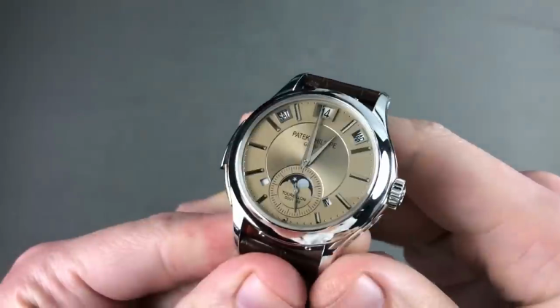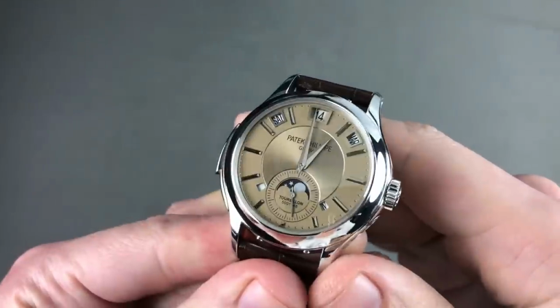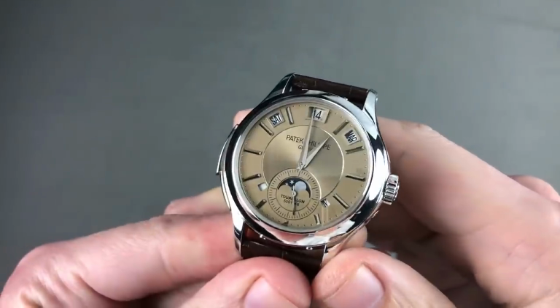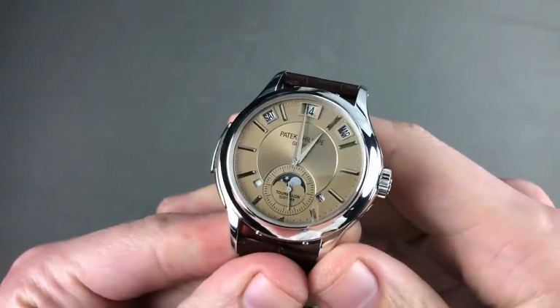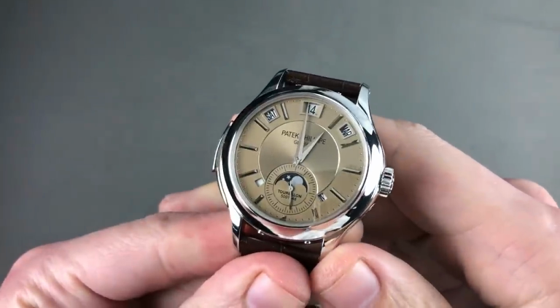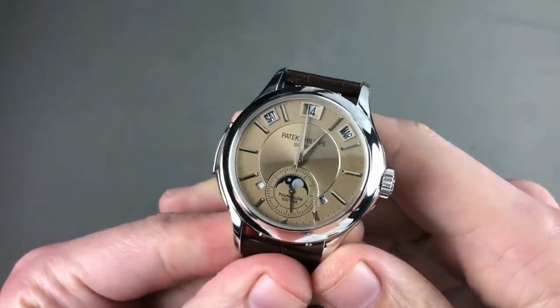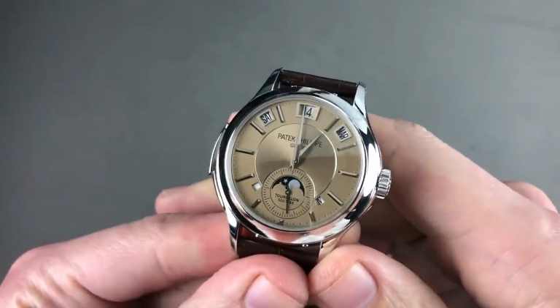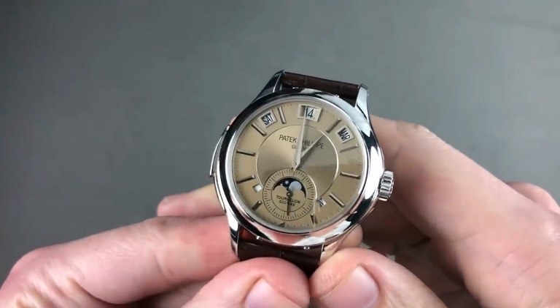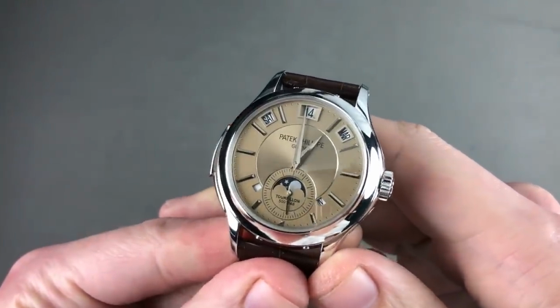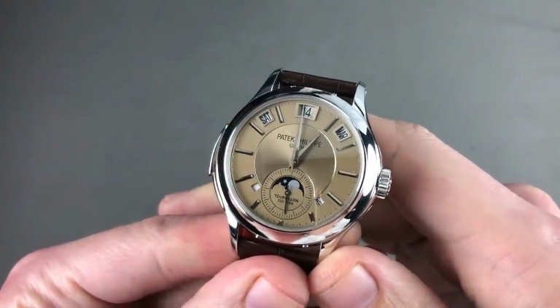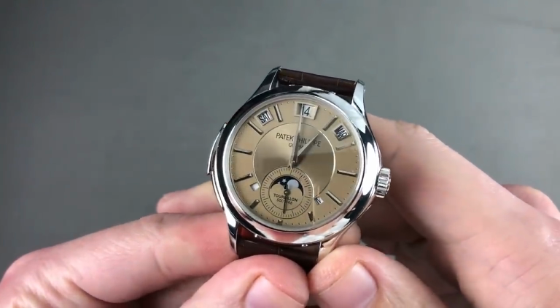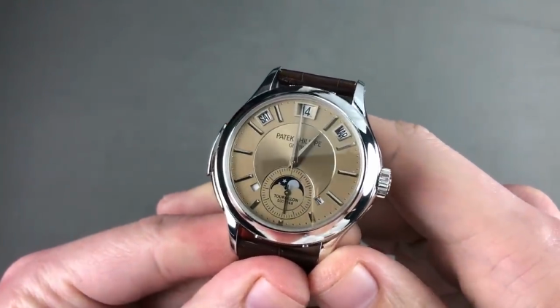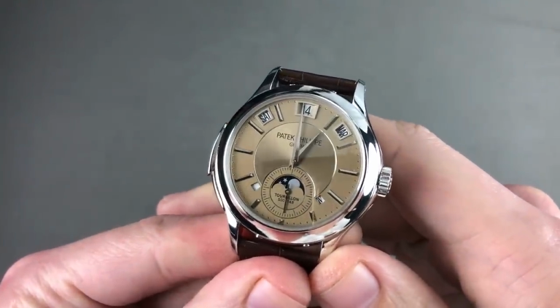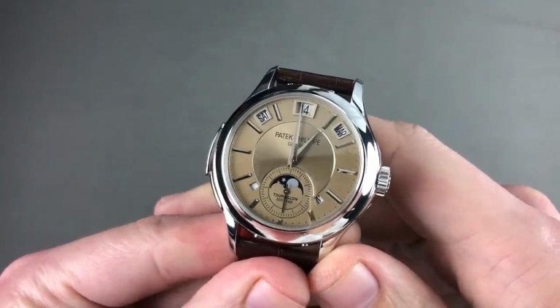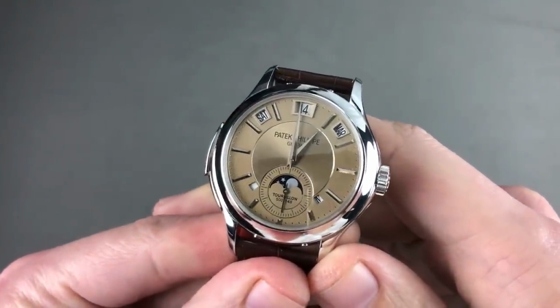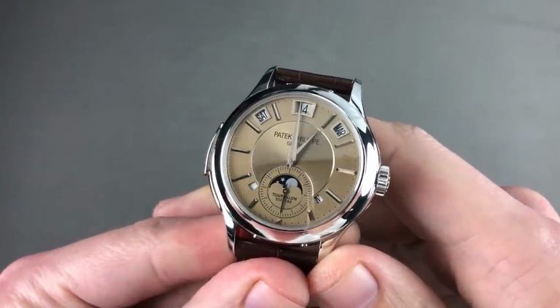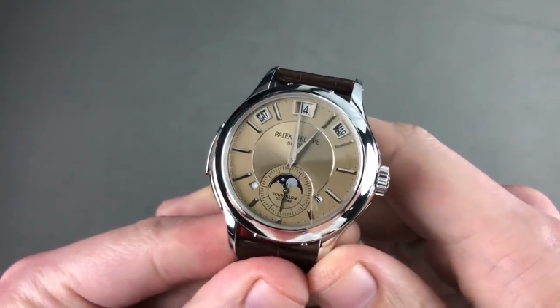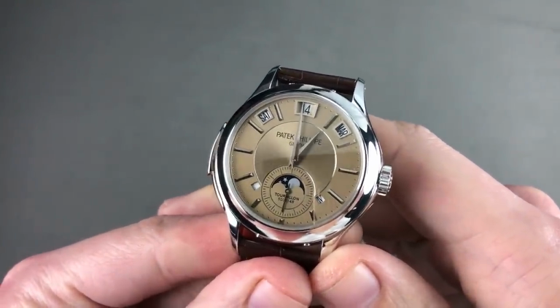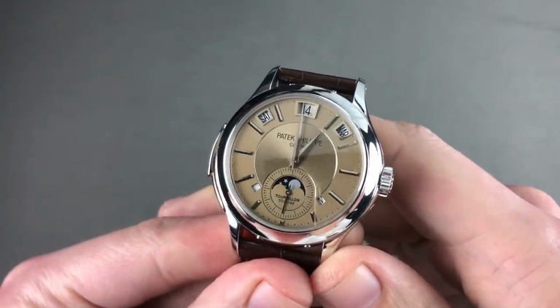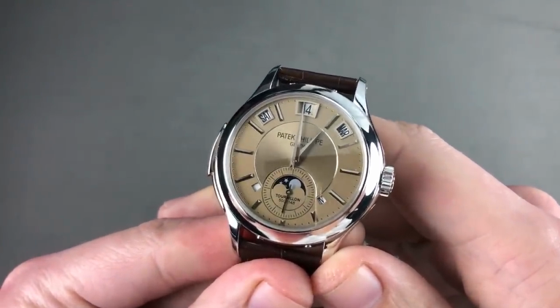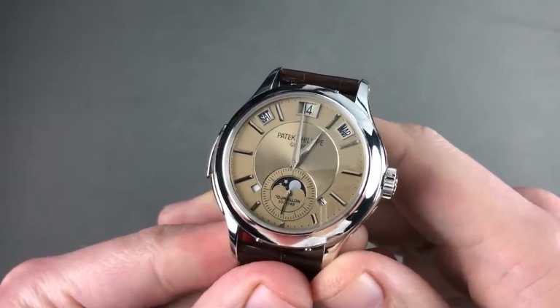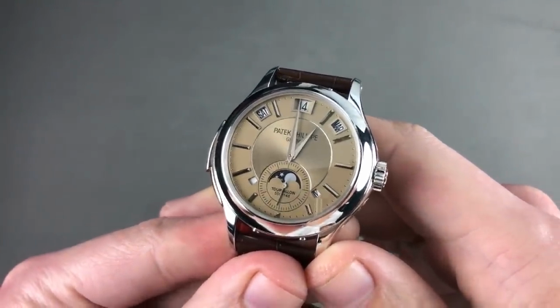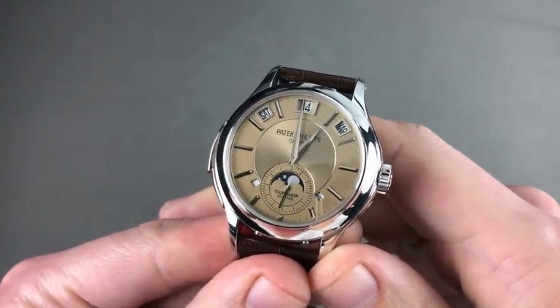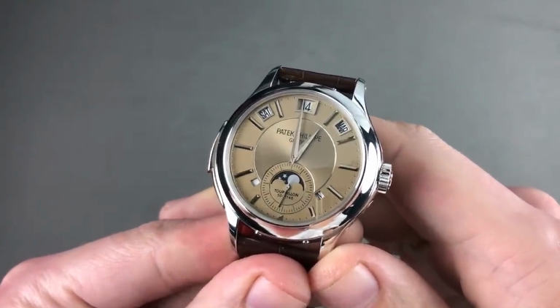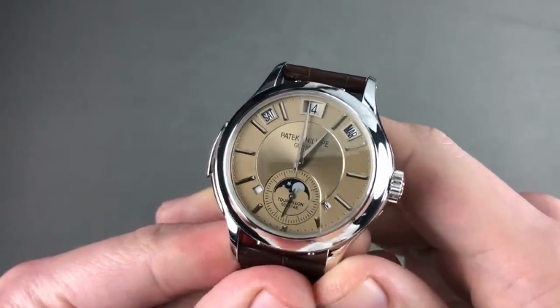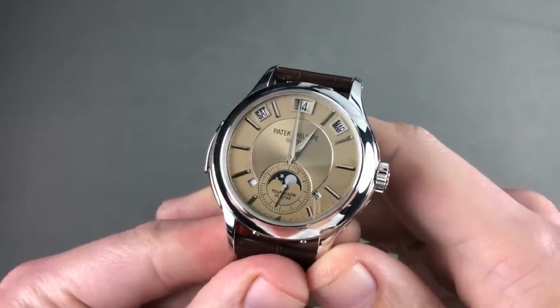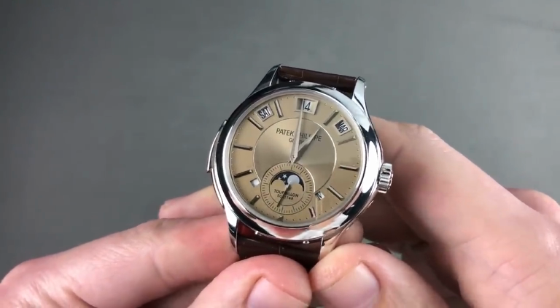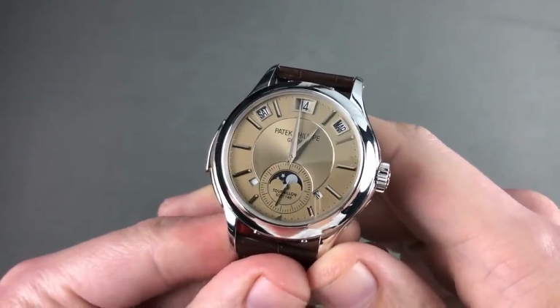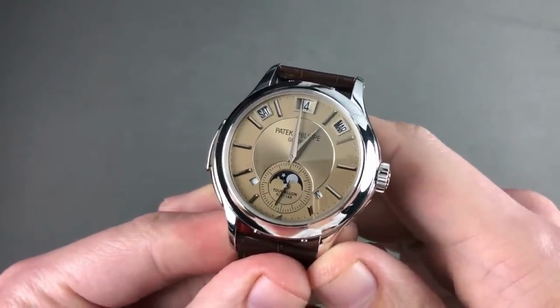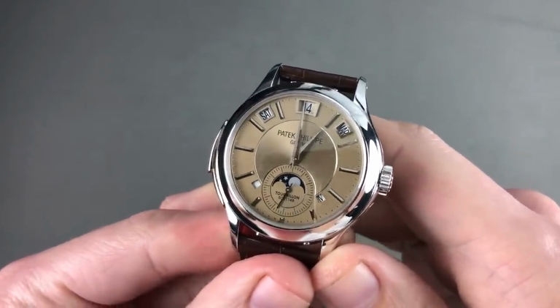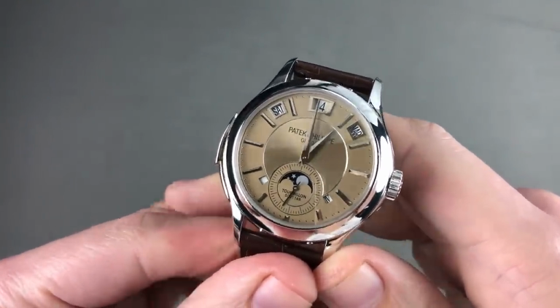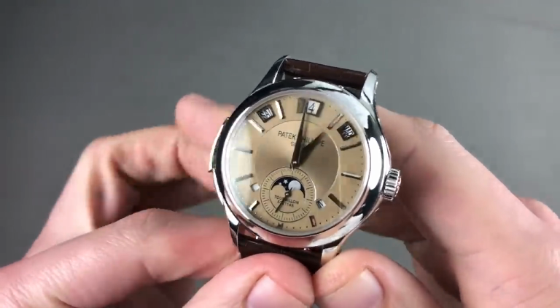This is the Patek Philippe 5207P, and this is my favorite Patek Philippe.